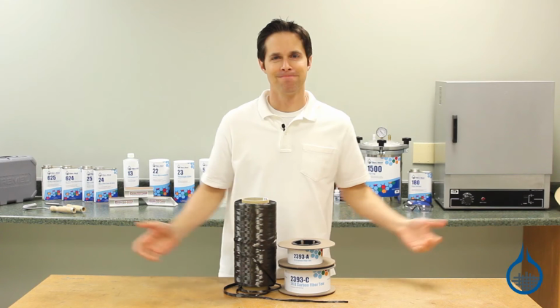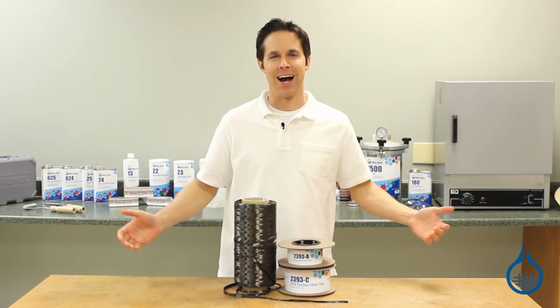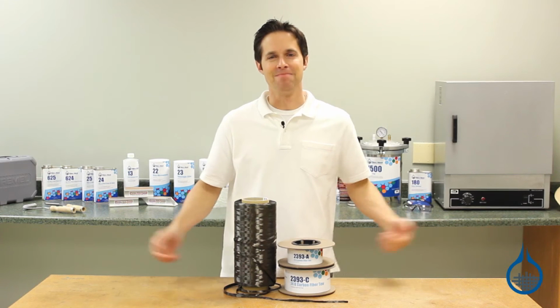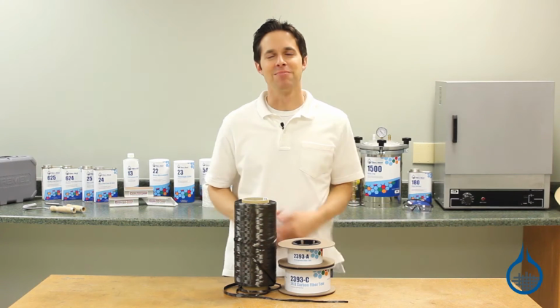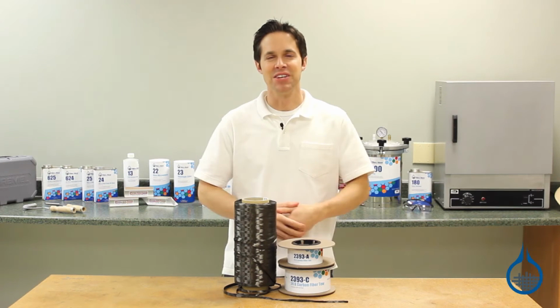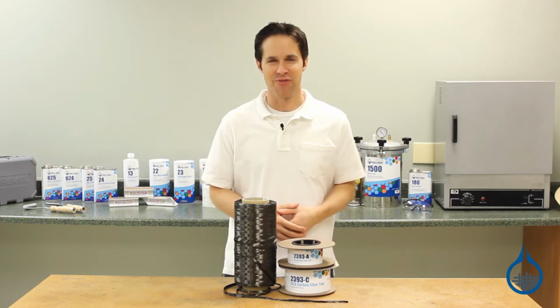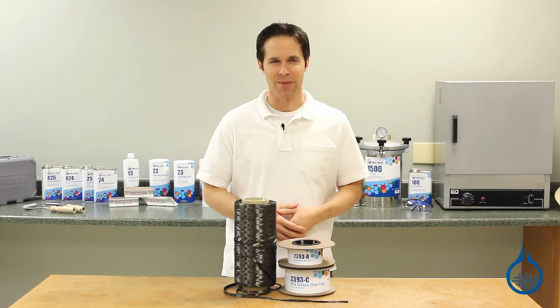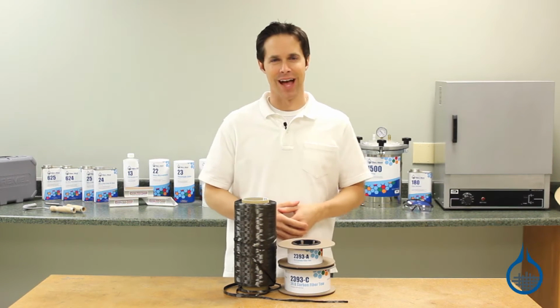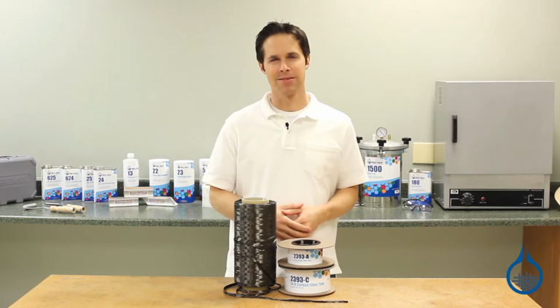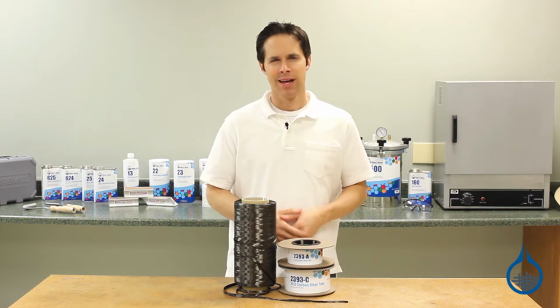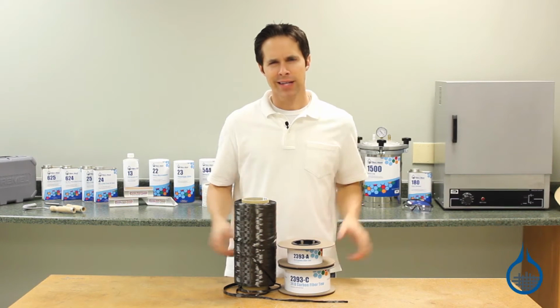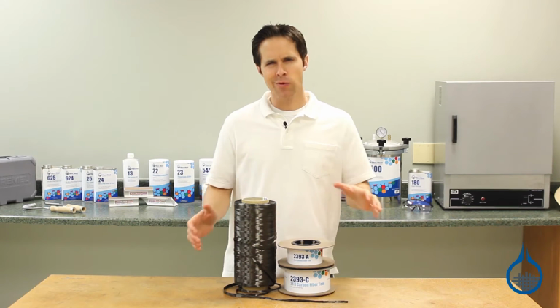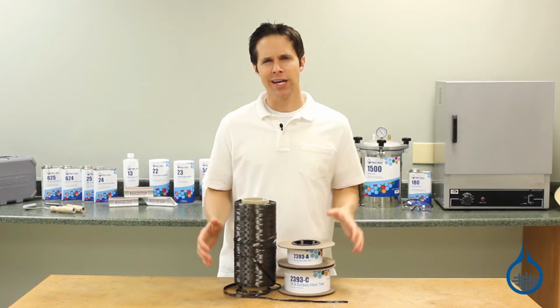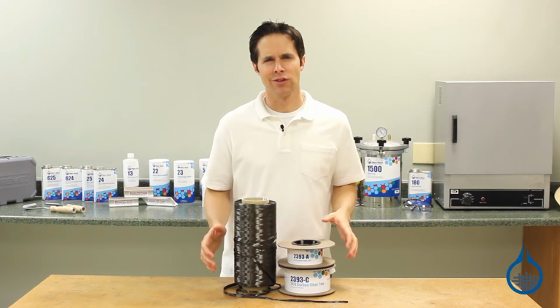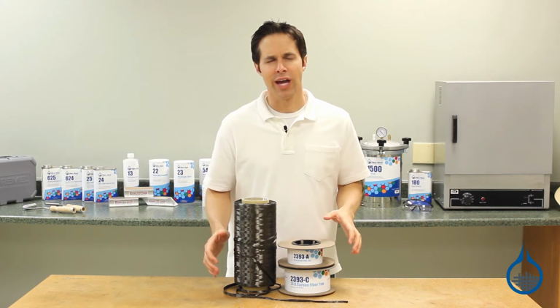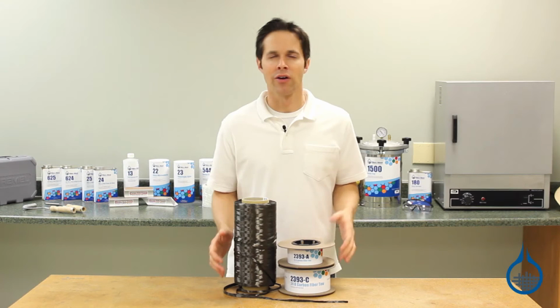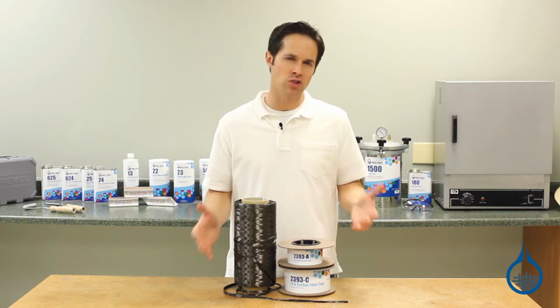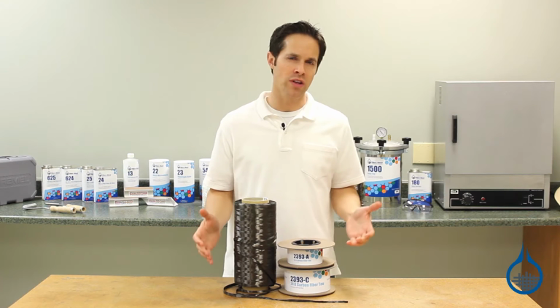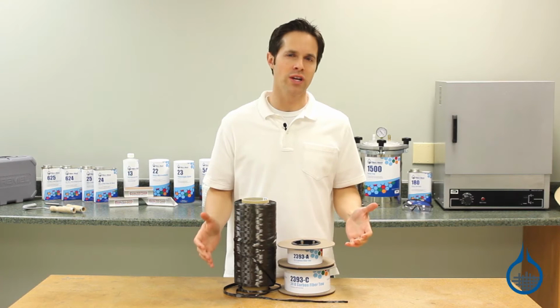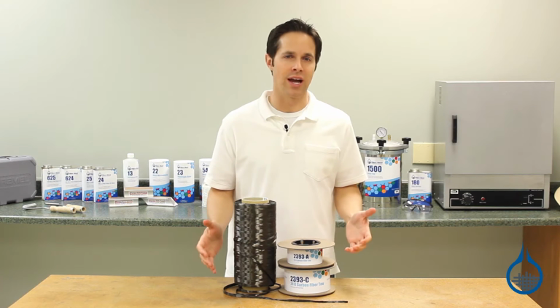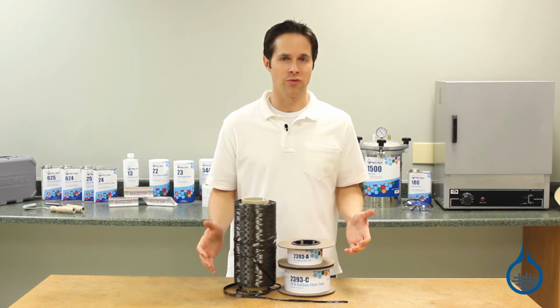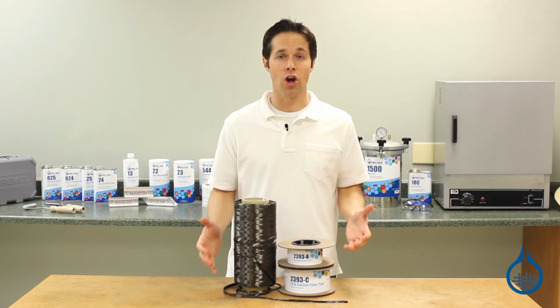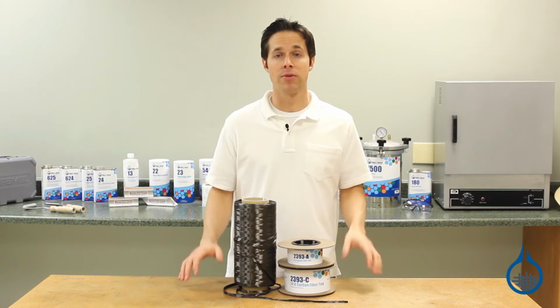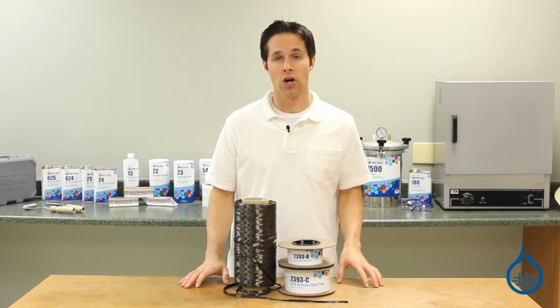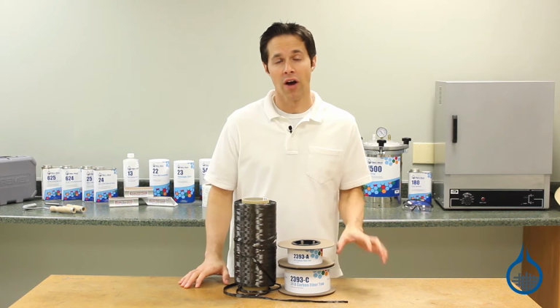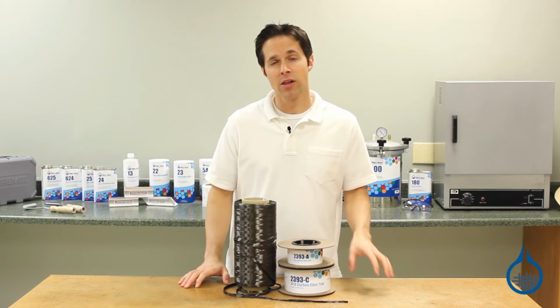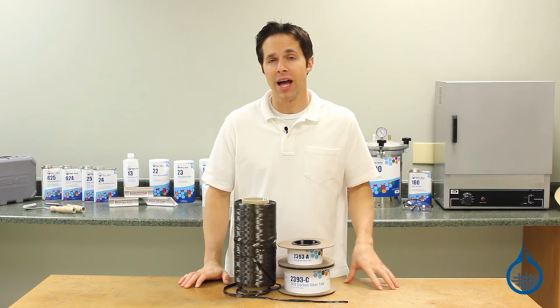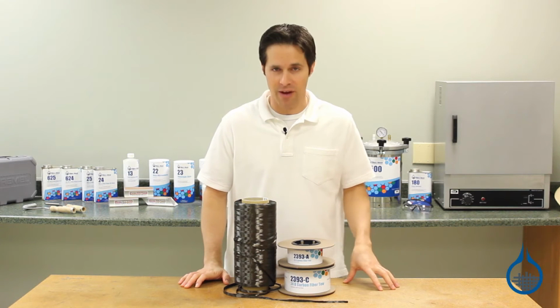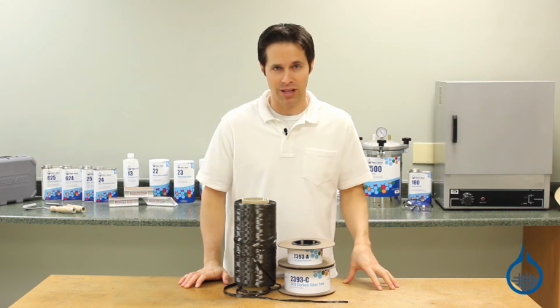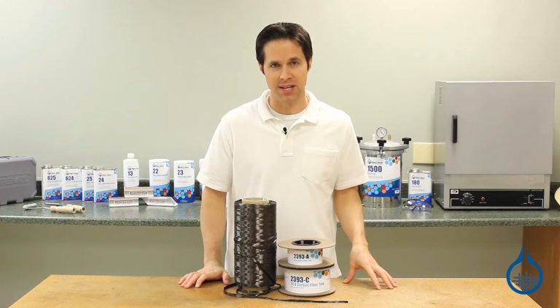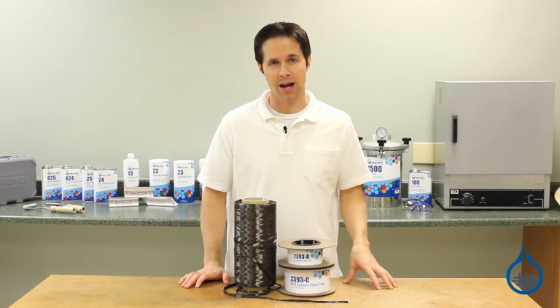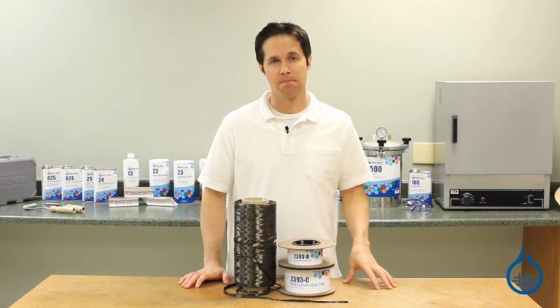Hi, I'm Steve from Fiberglass. Today we're taking a look at our number 2393 carbon tow, available at Fiberglass.com.